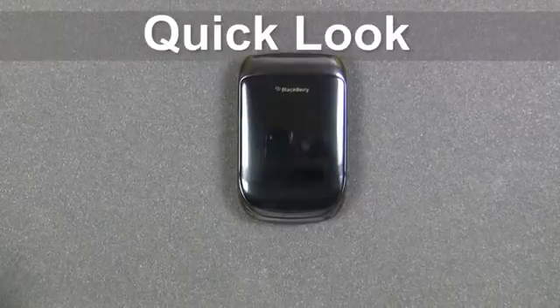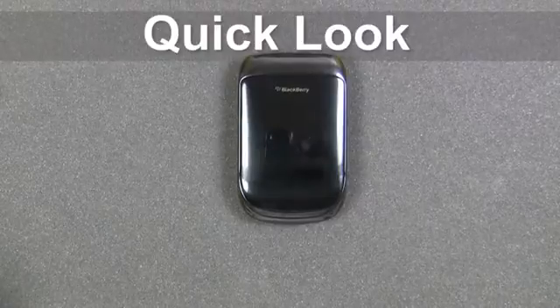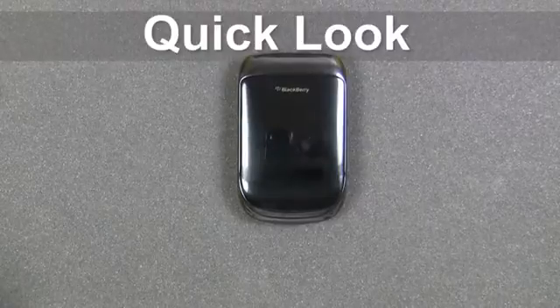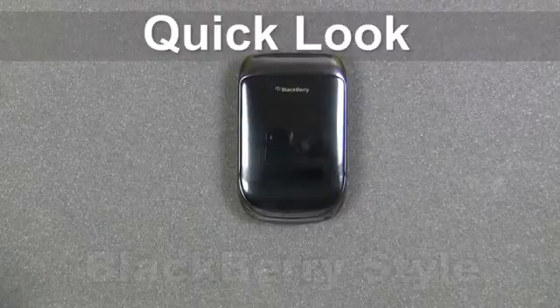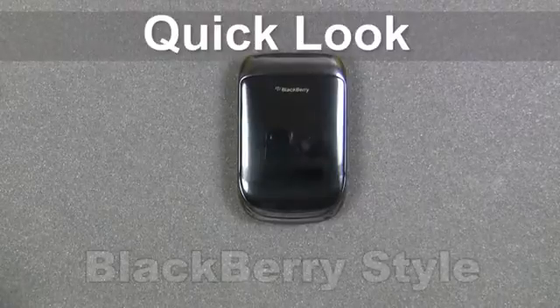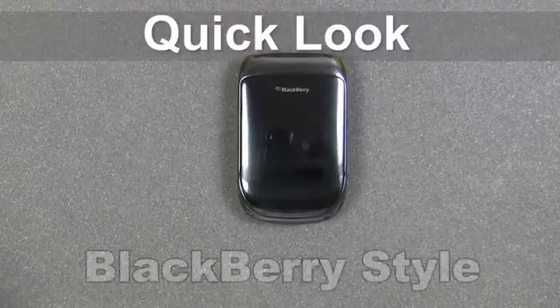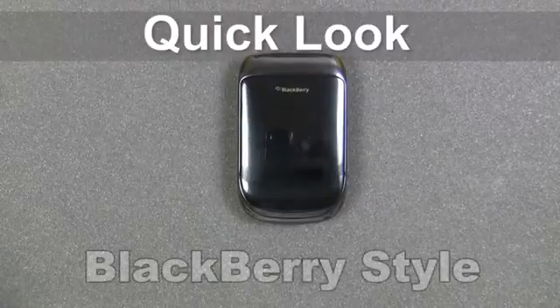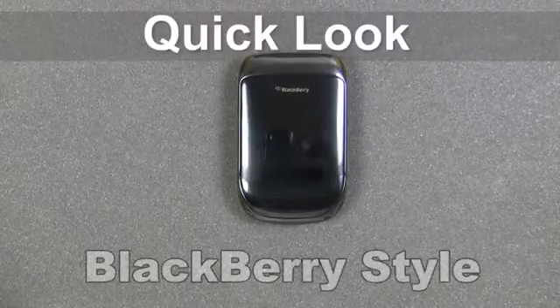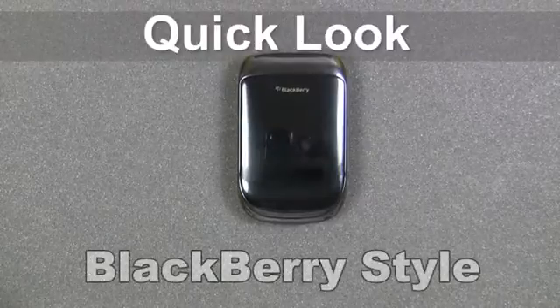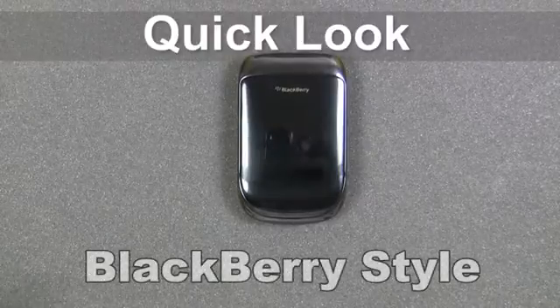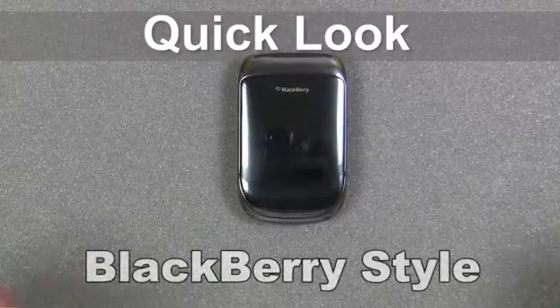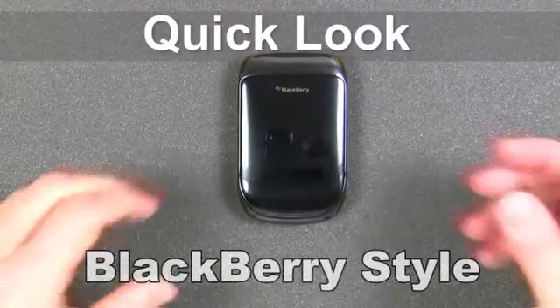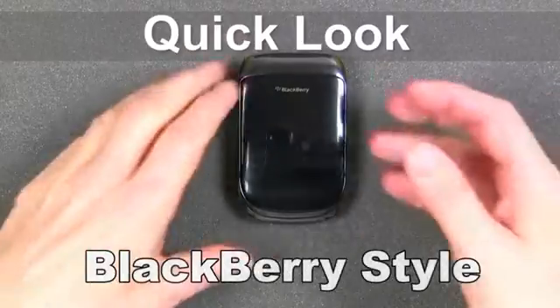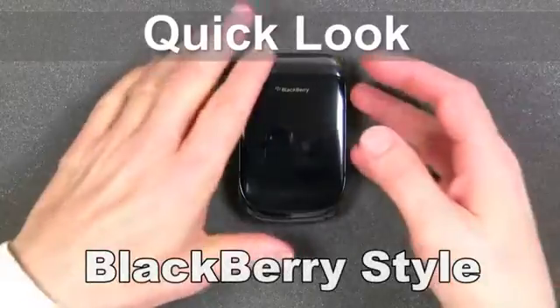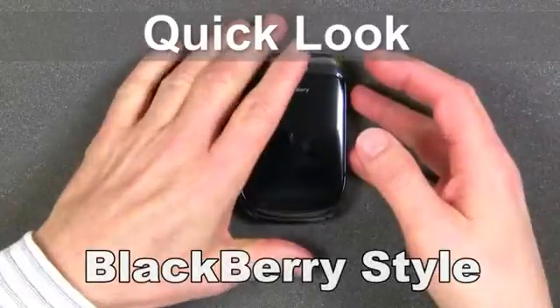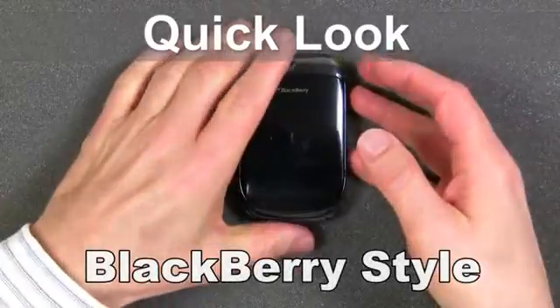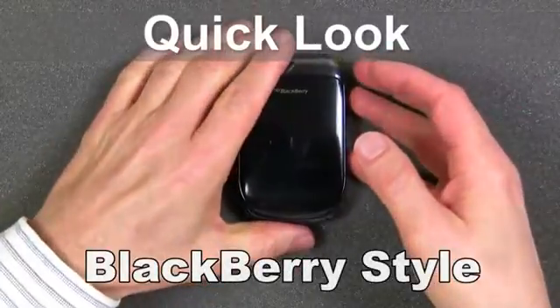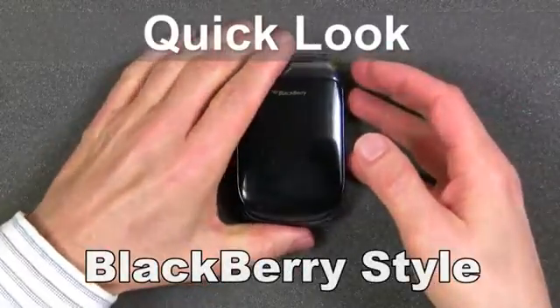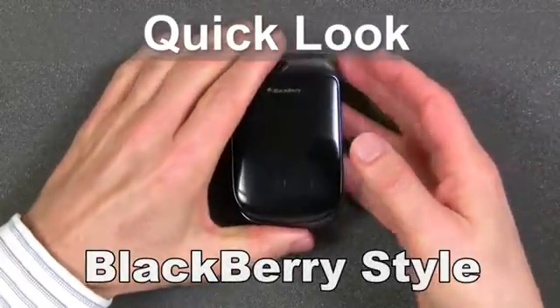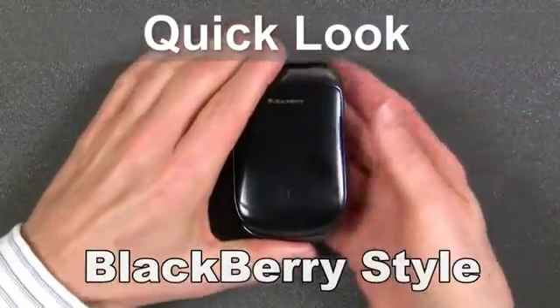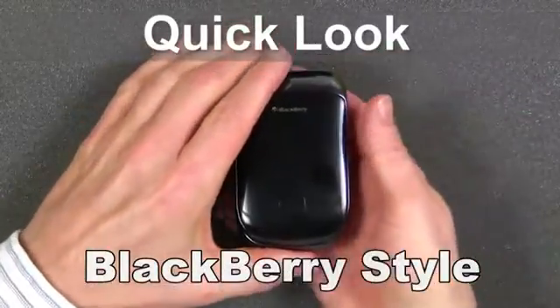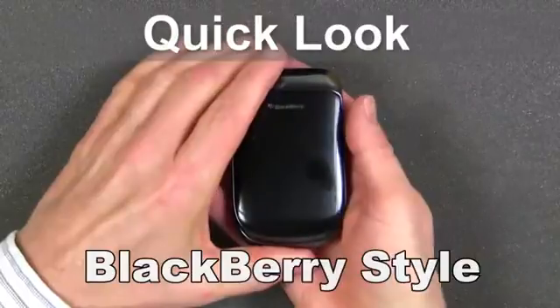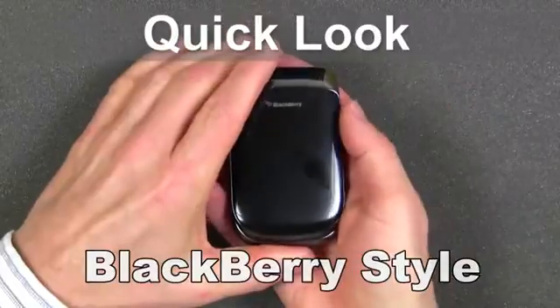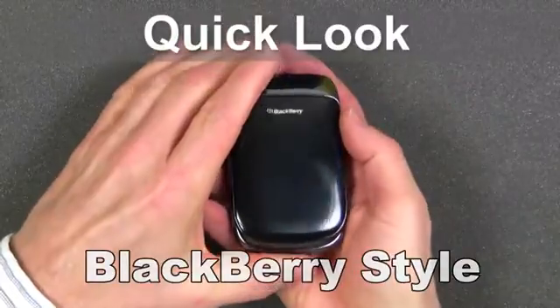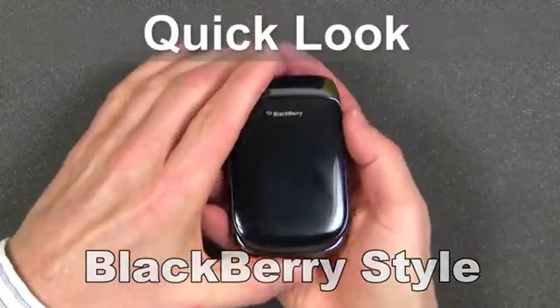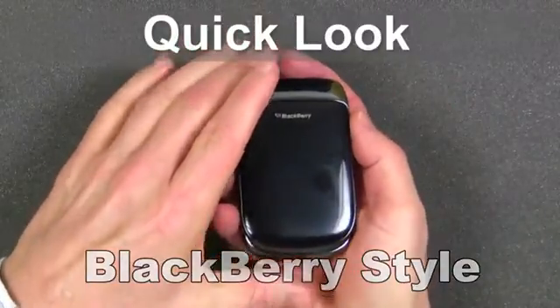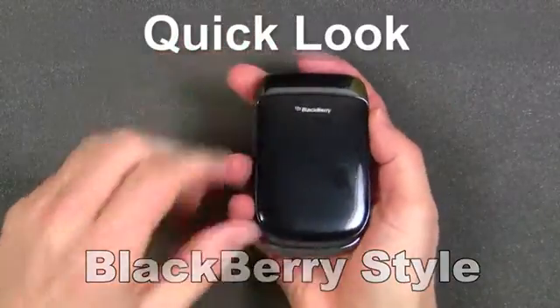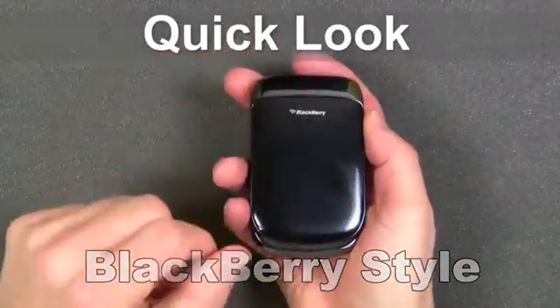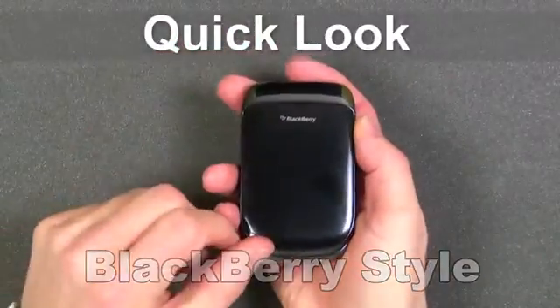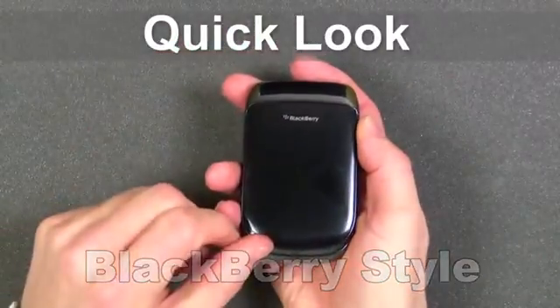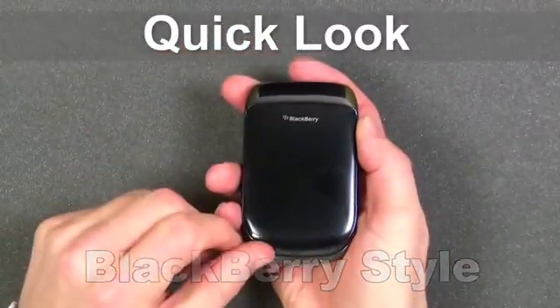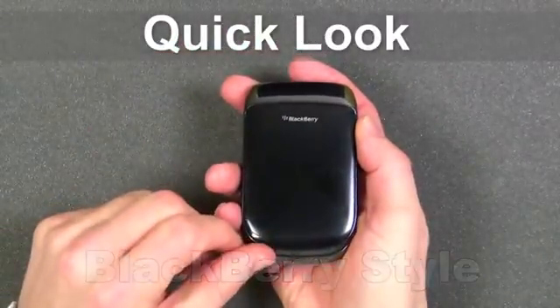Hi, this is a quick look at the new BlackBerry Style cell phone available on the Sprint network.